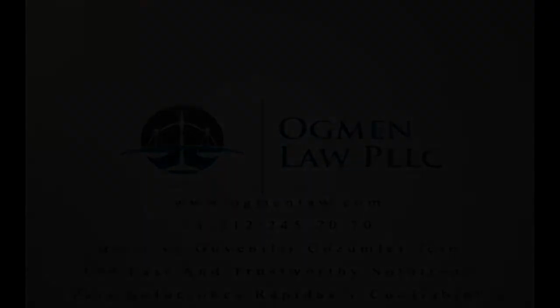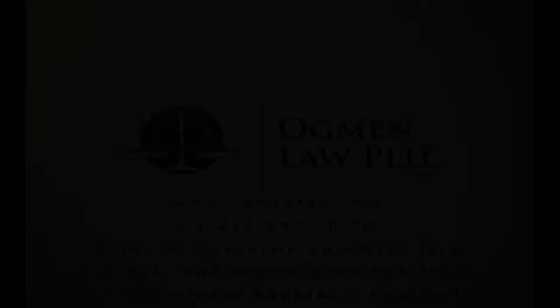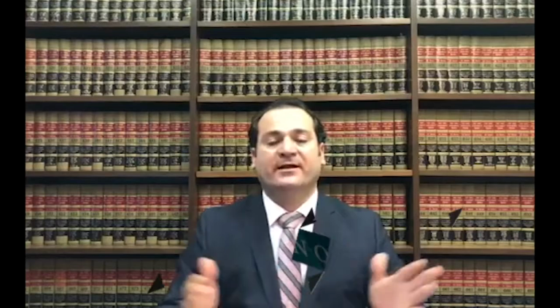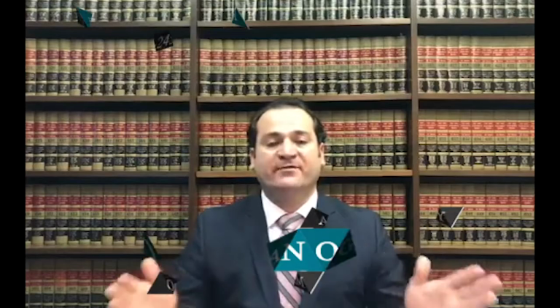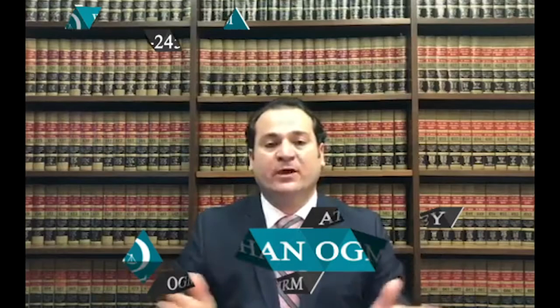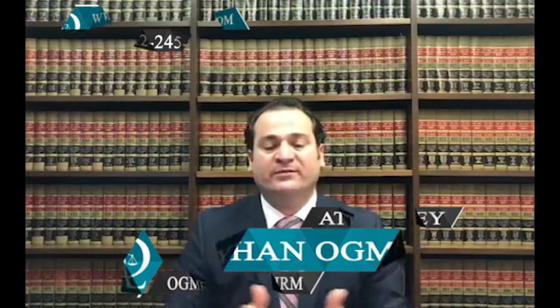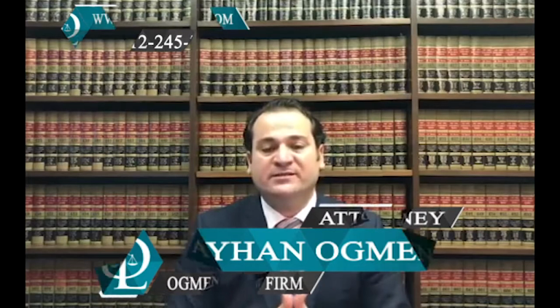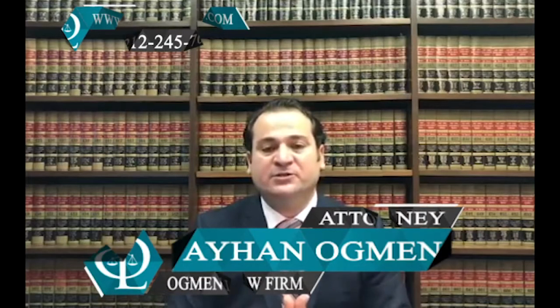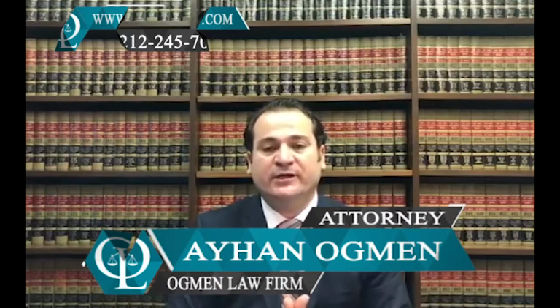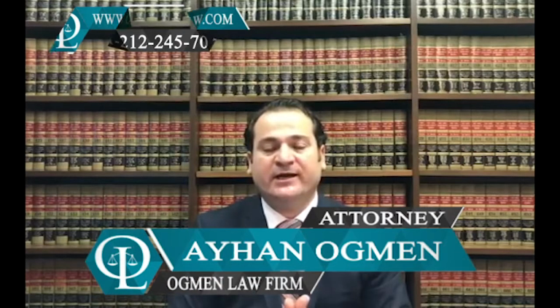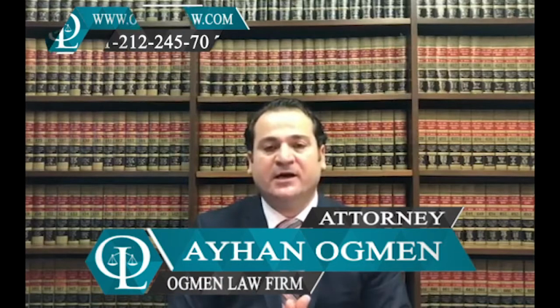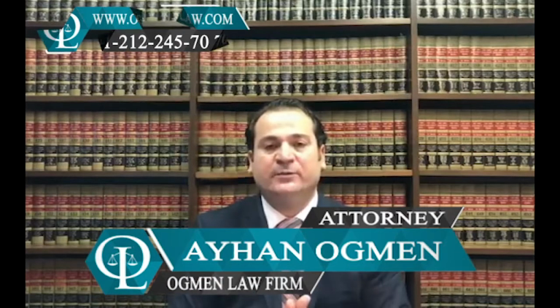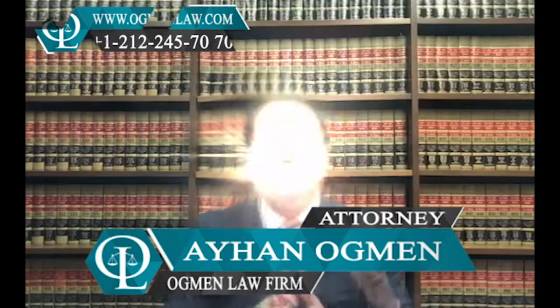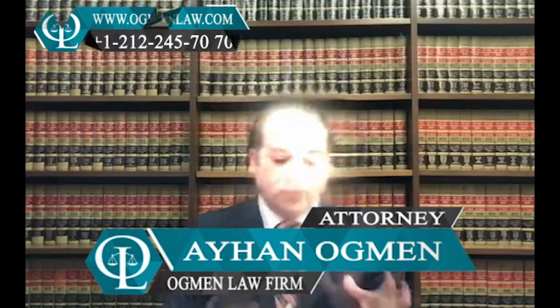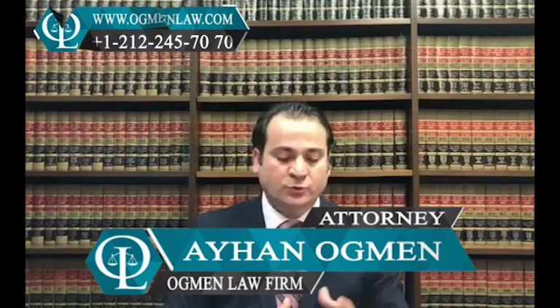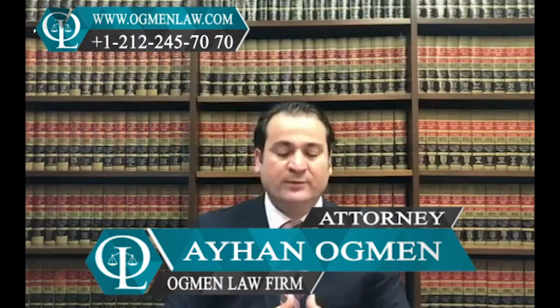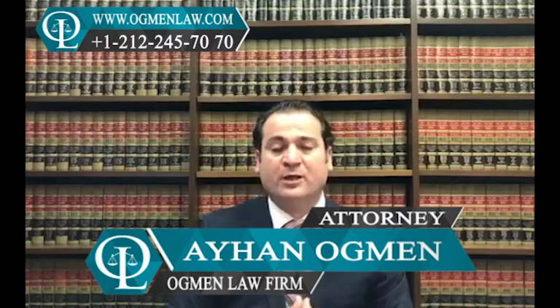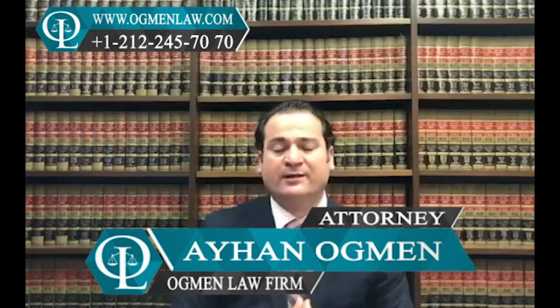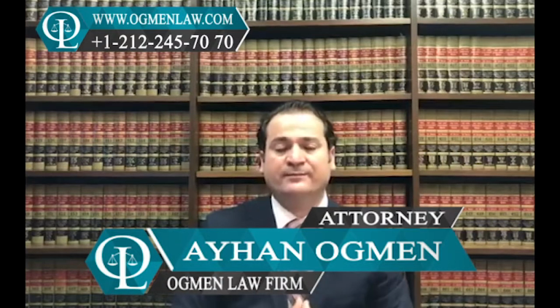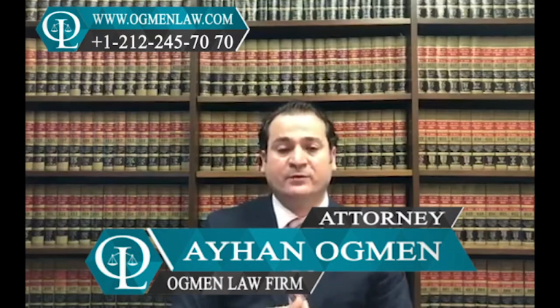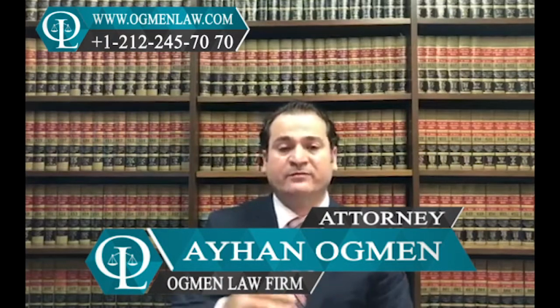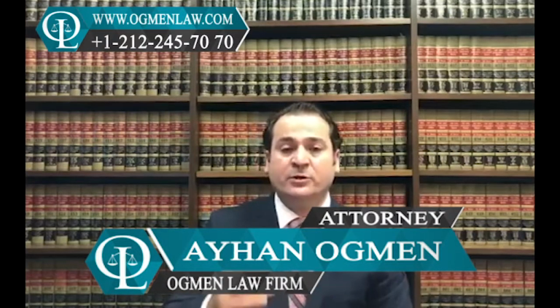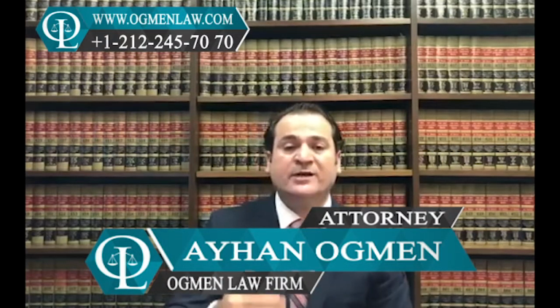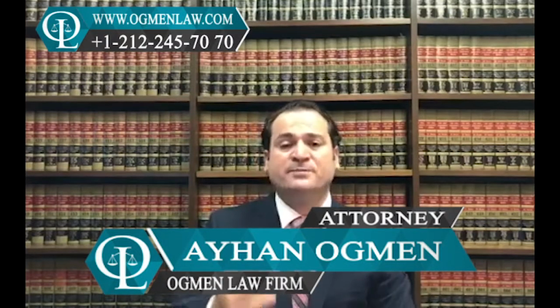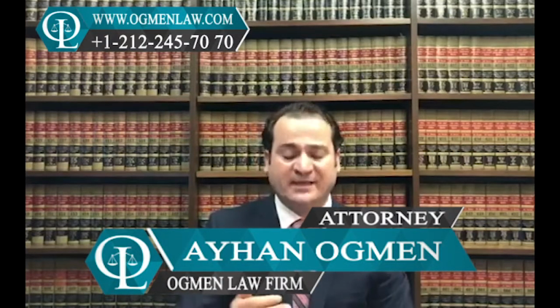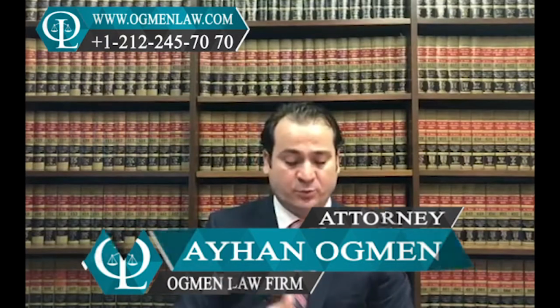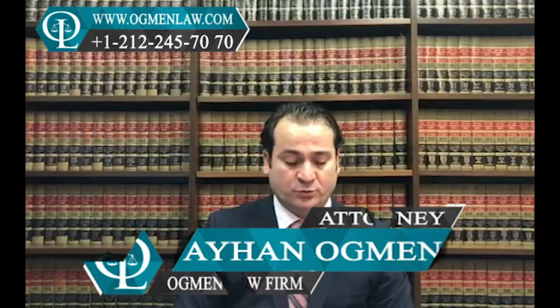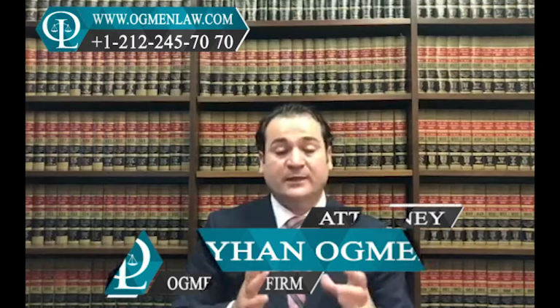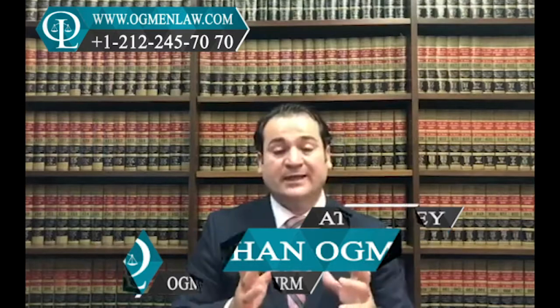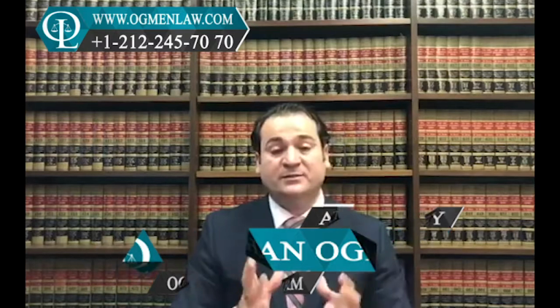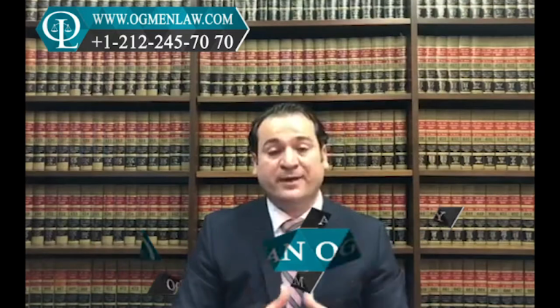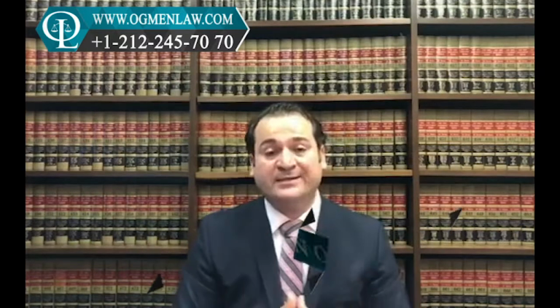Hi everyone, this is attorney Ayhan Ackman. How do I apply for a U.S. passport? It depends.